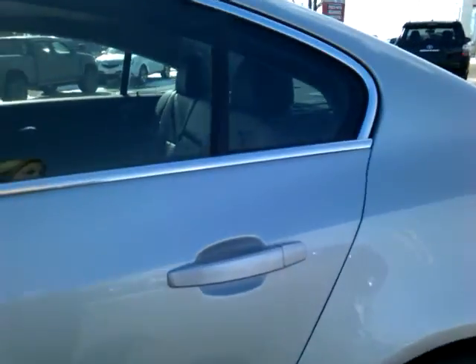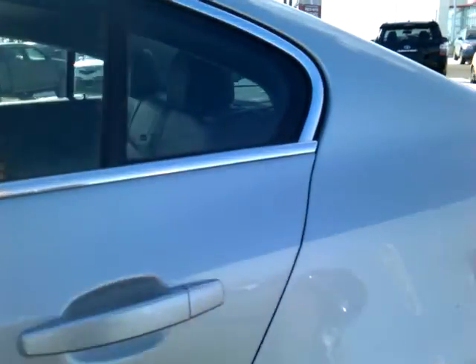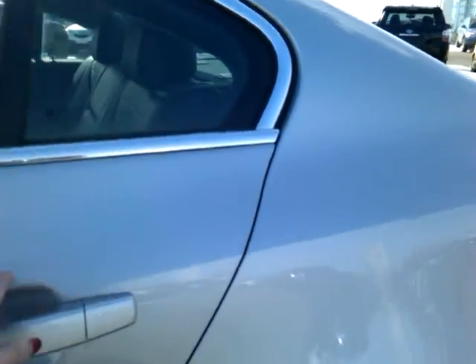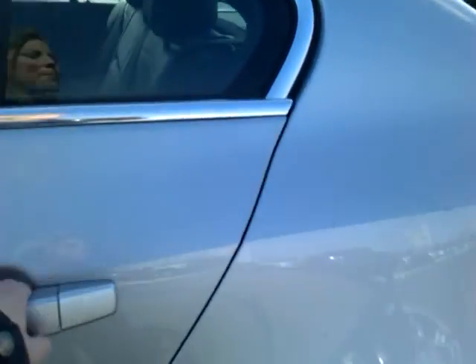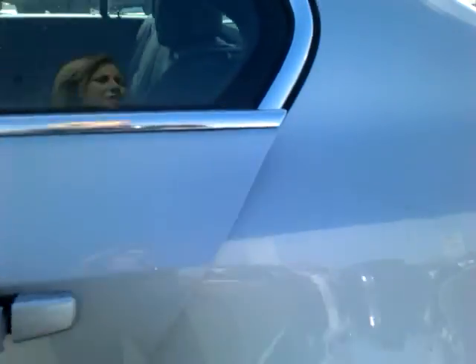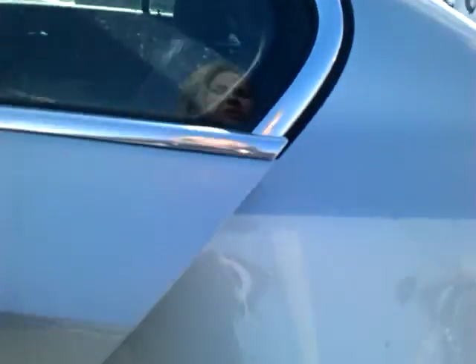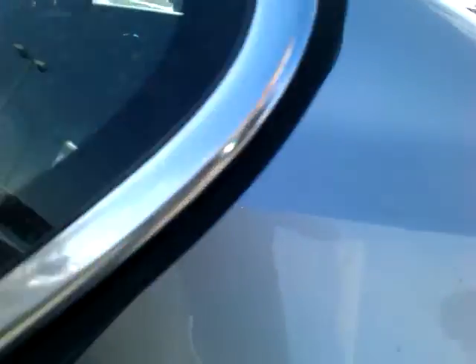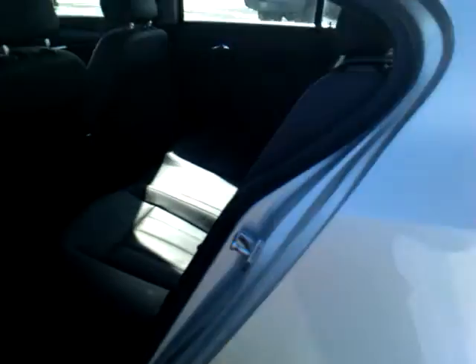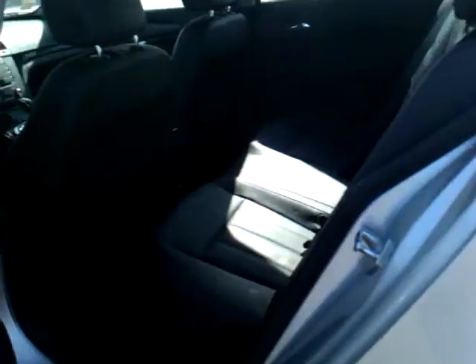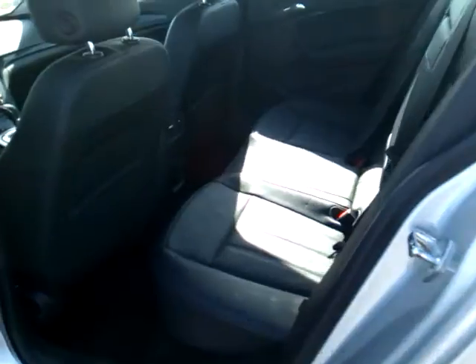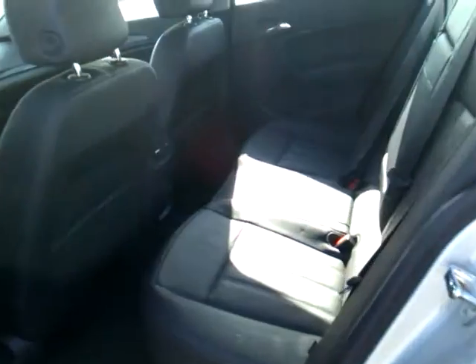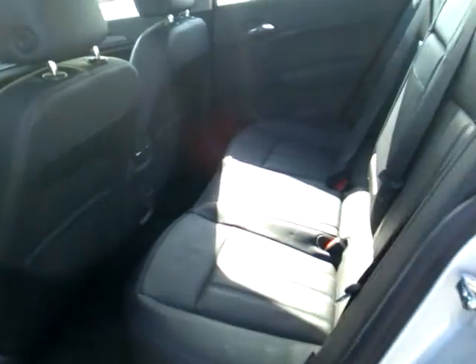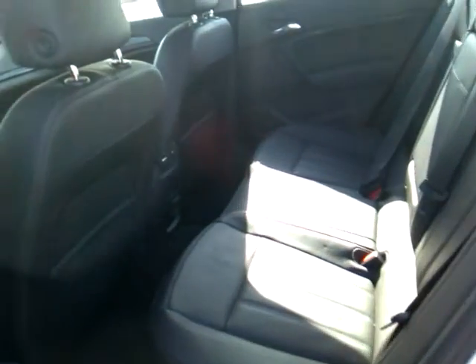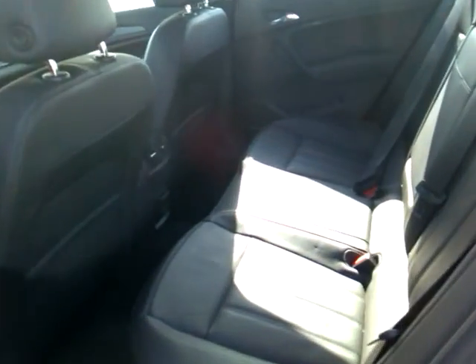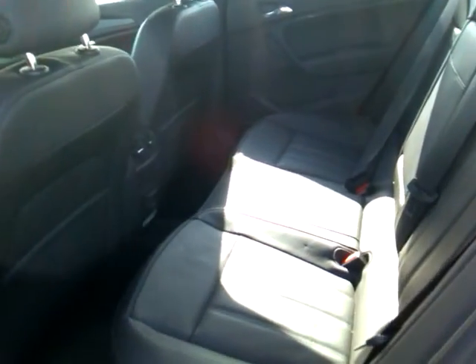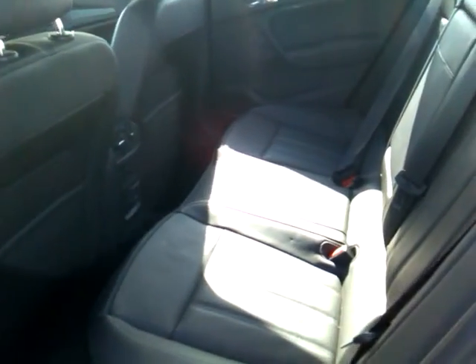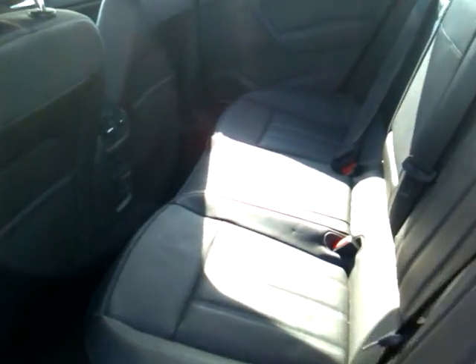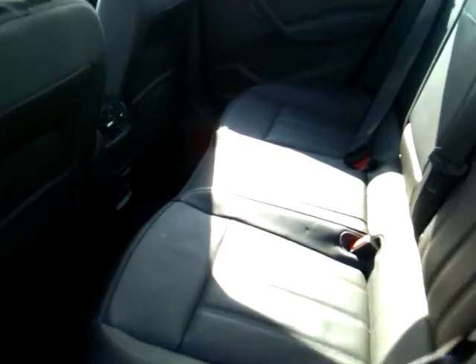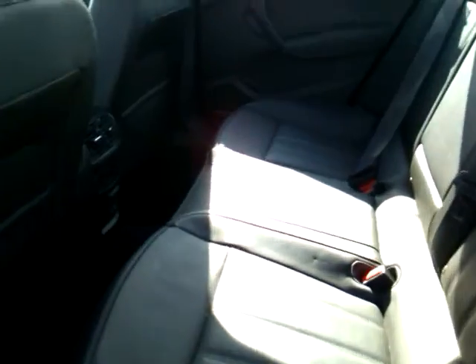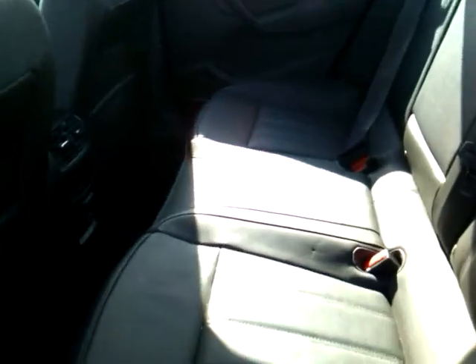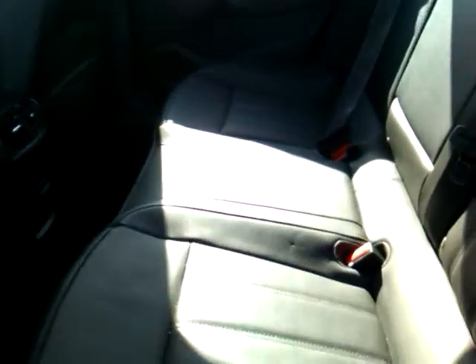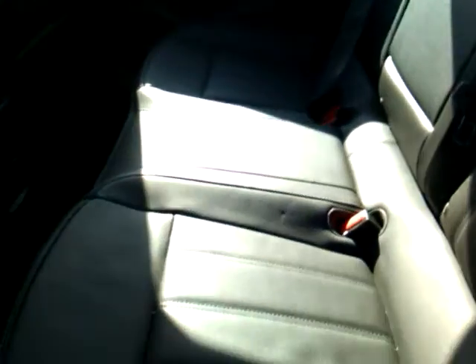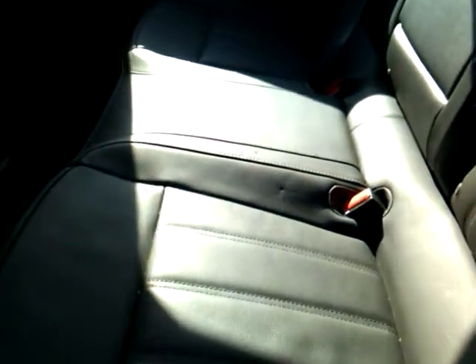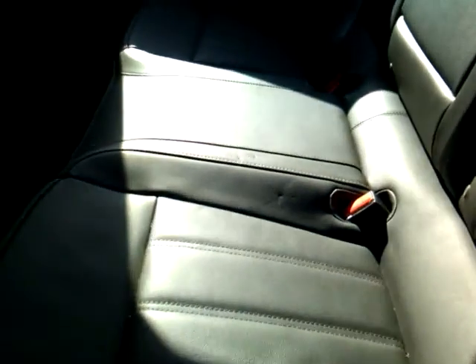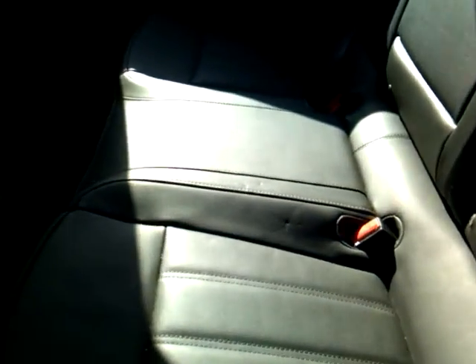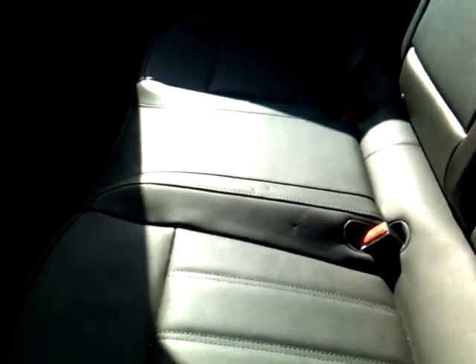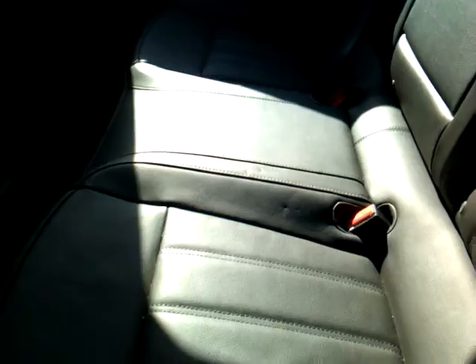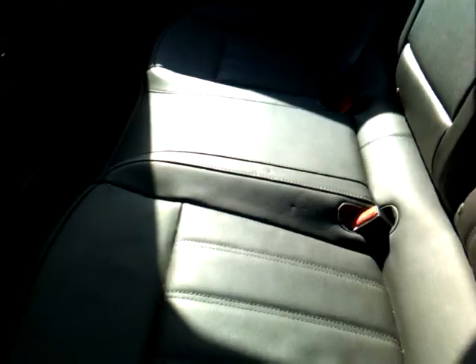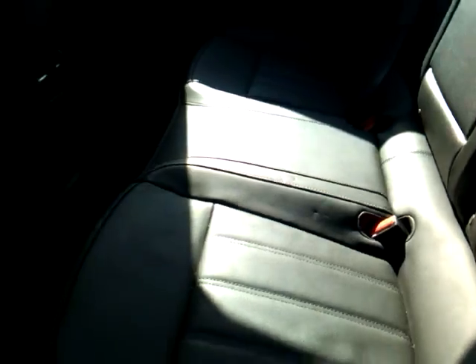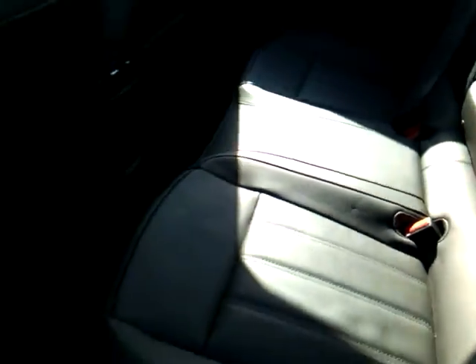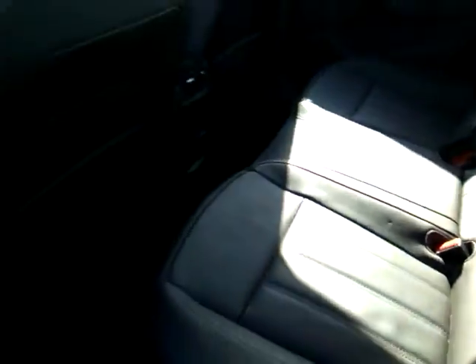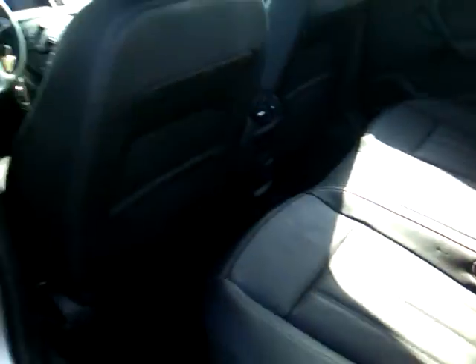So, hopping into the back, you notice we've got nice, roomy, comfortable leather seat material for the rear passengers.